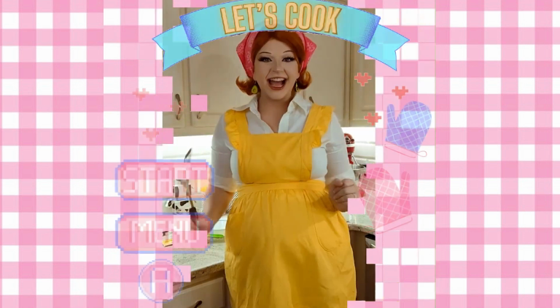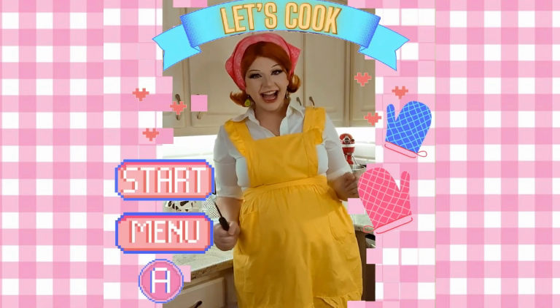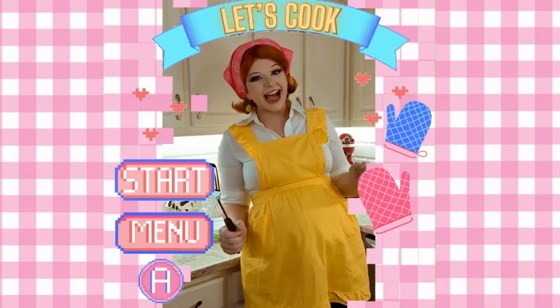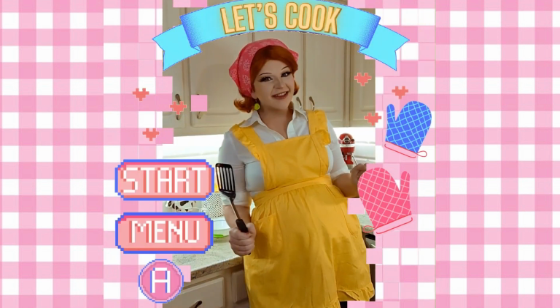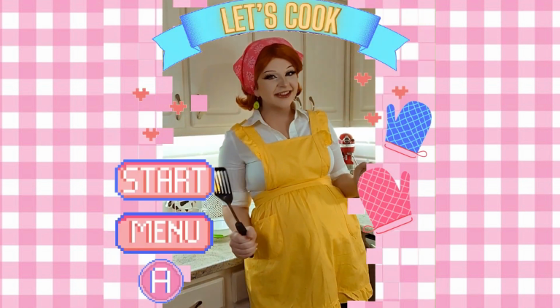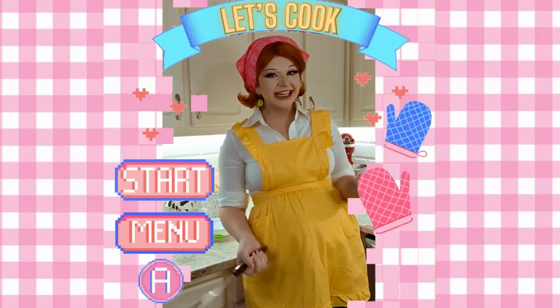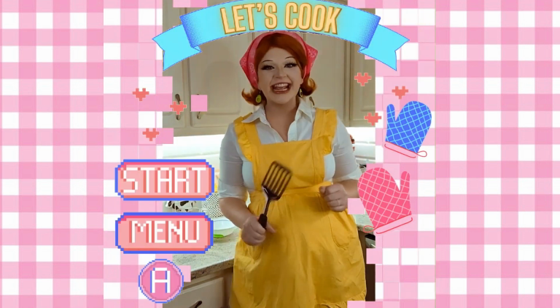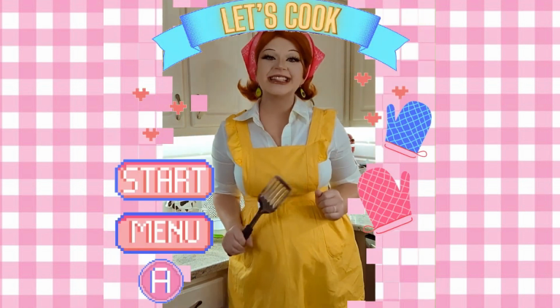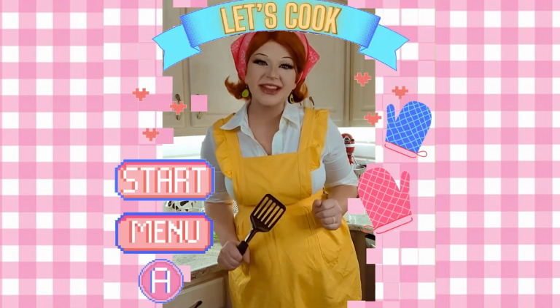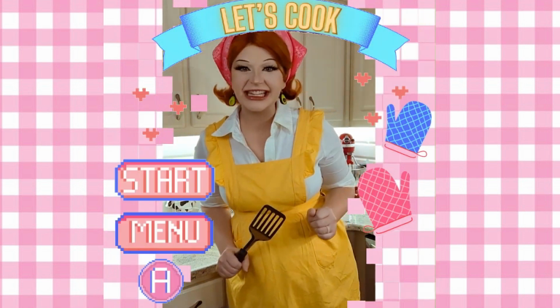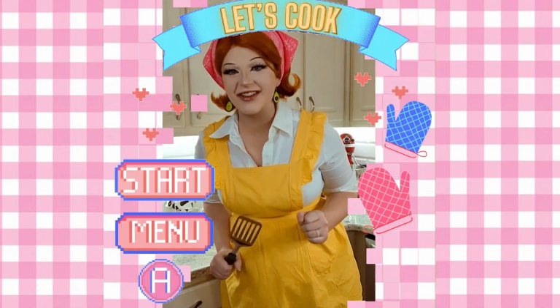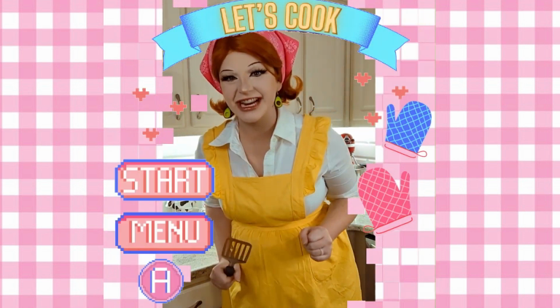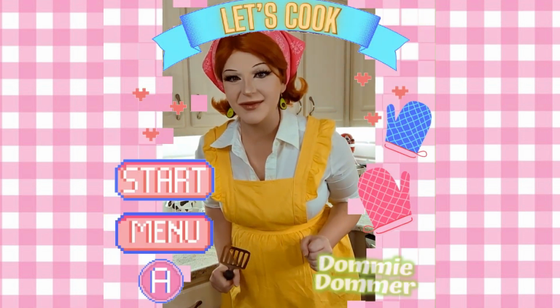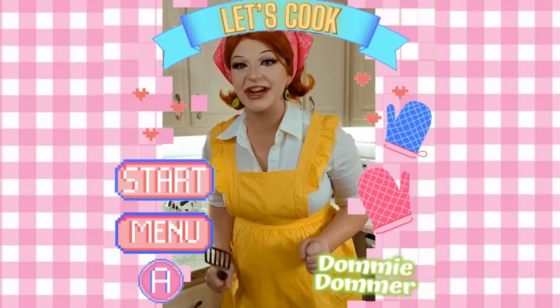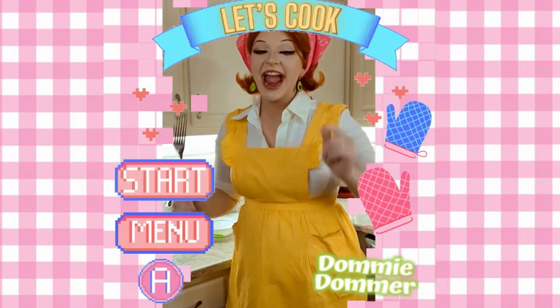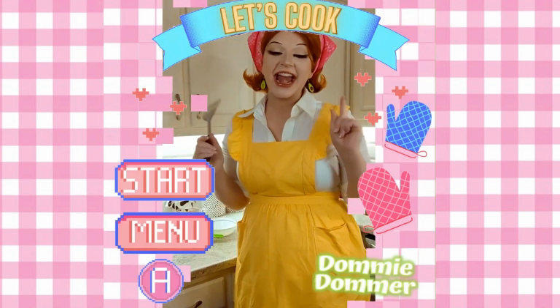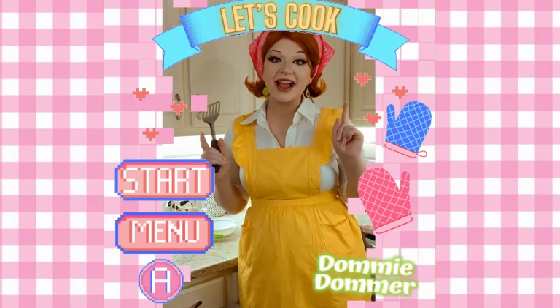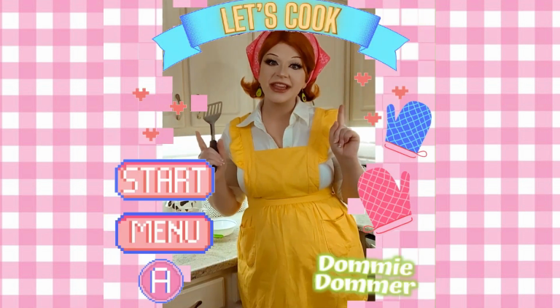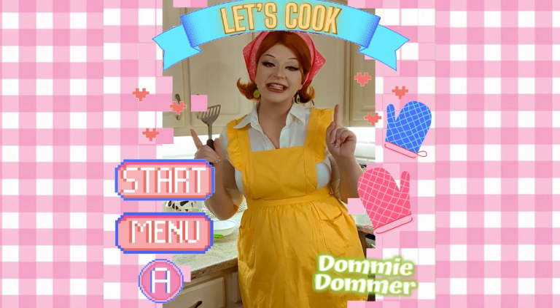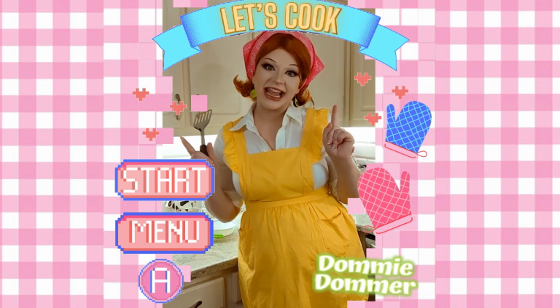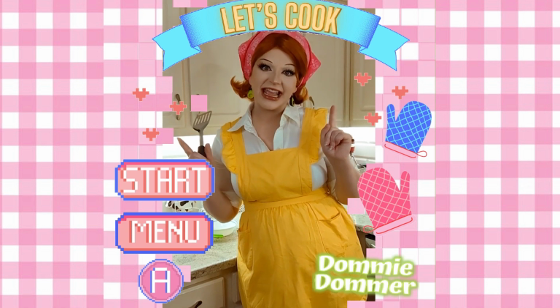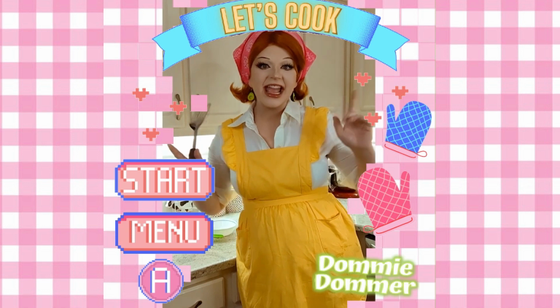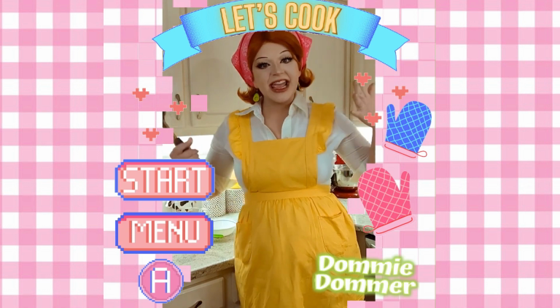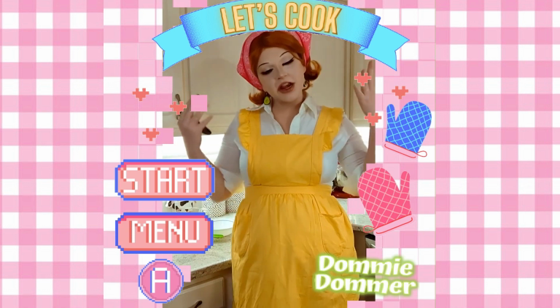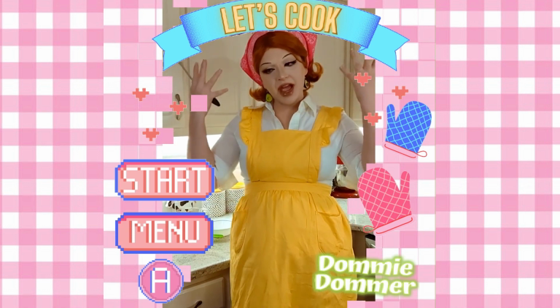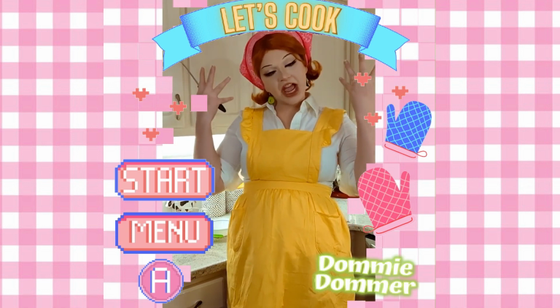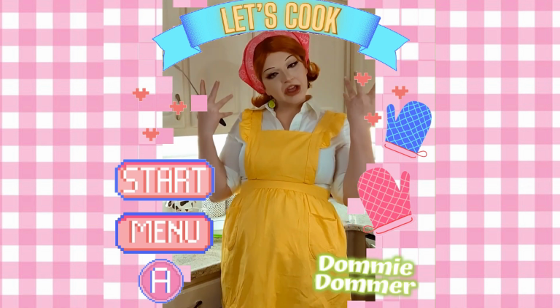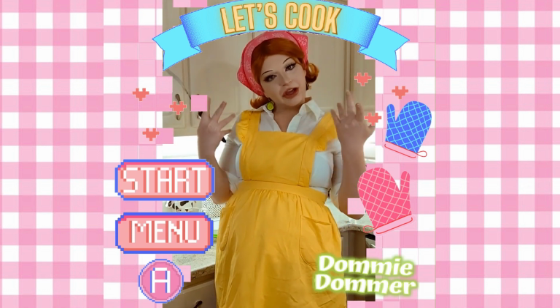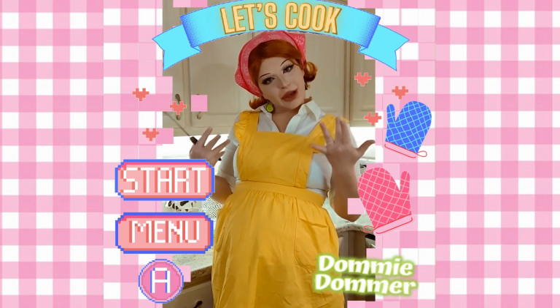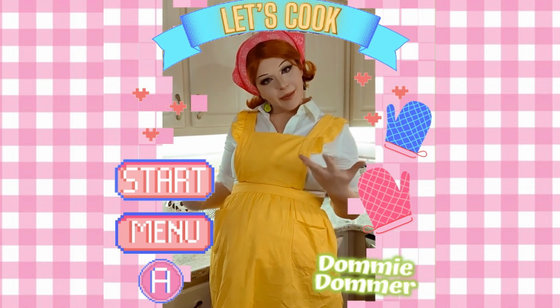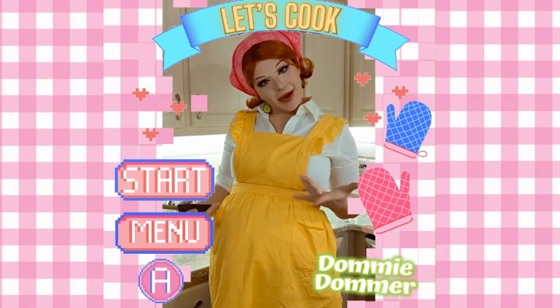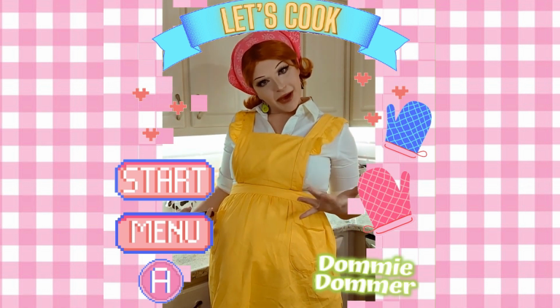Hi everyone! It's me, Domi Dahmer, and I'm here today in my Cooking Mama outfit to teach you how to make bread.